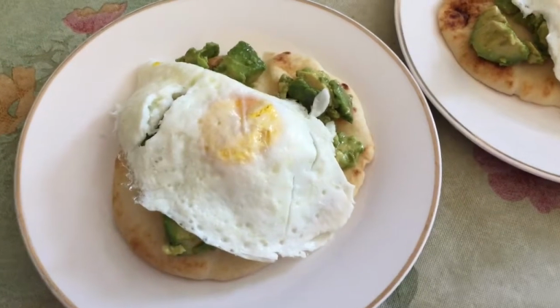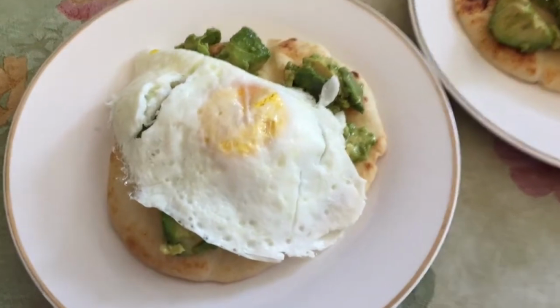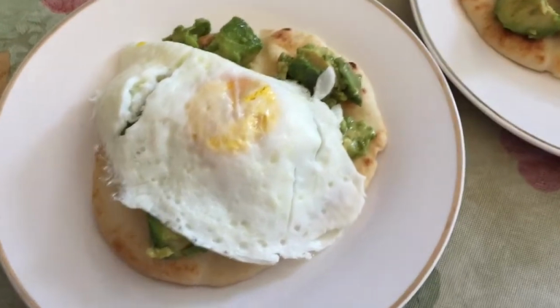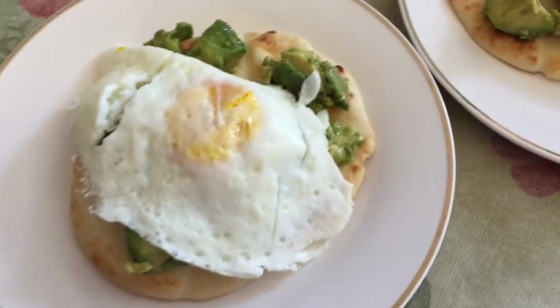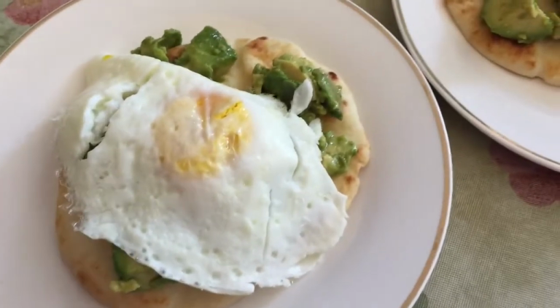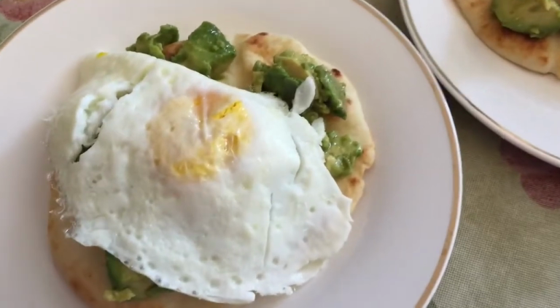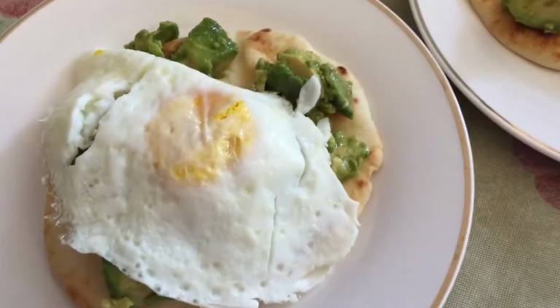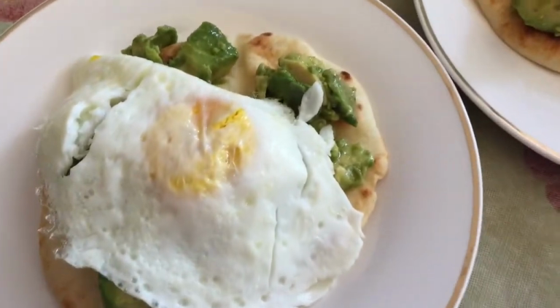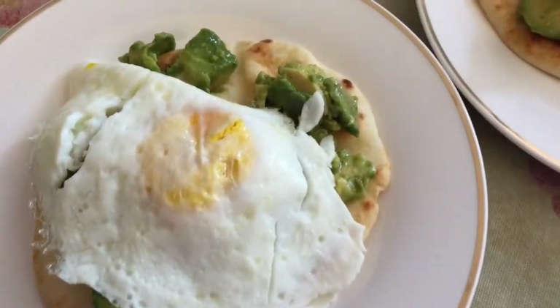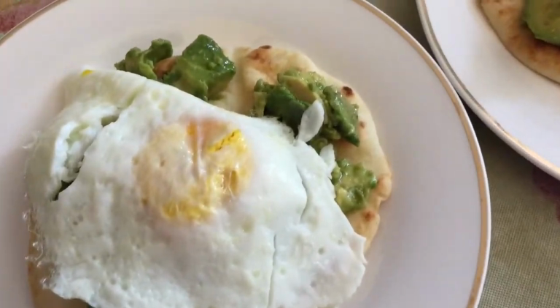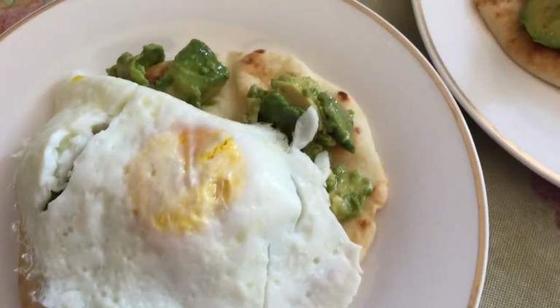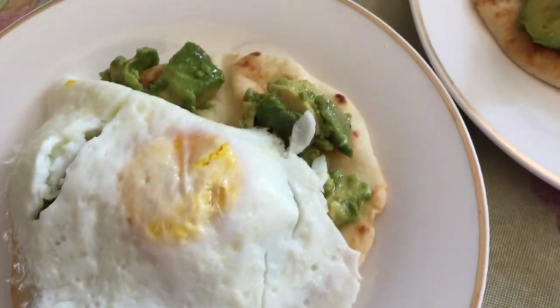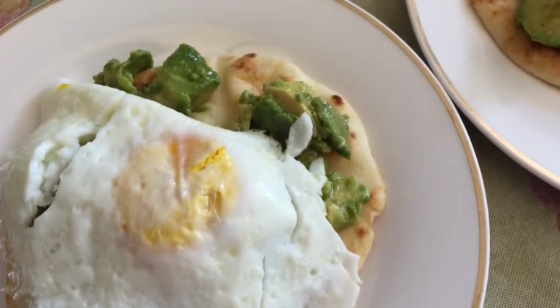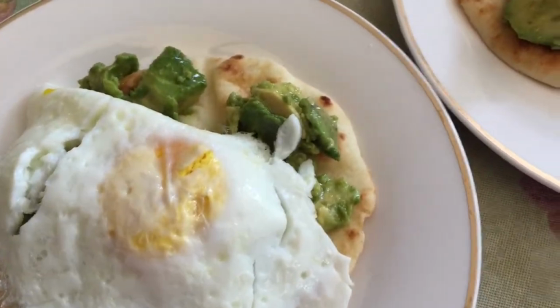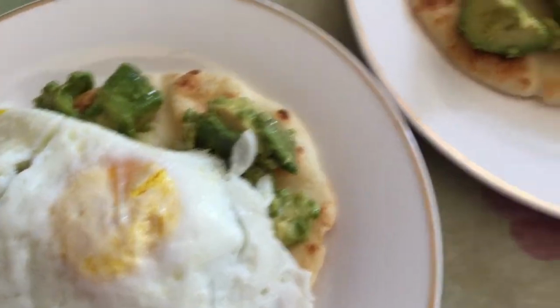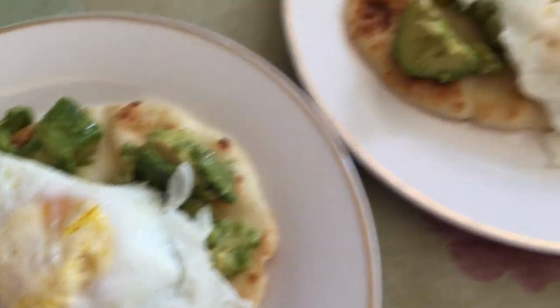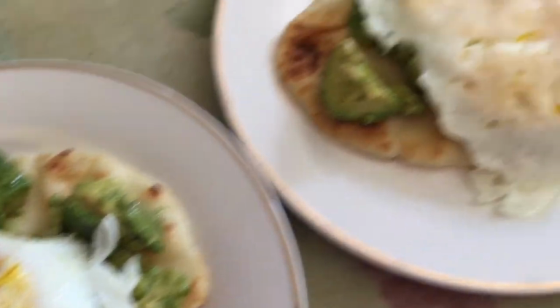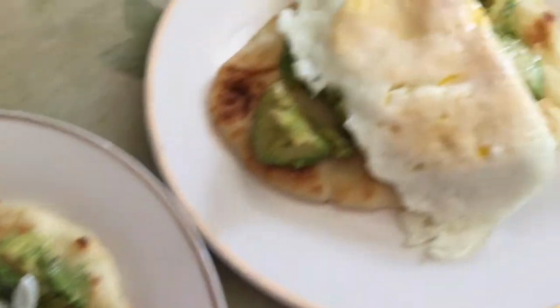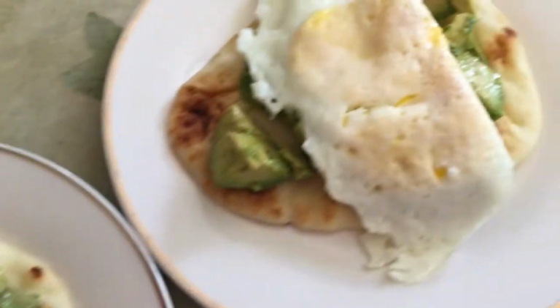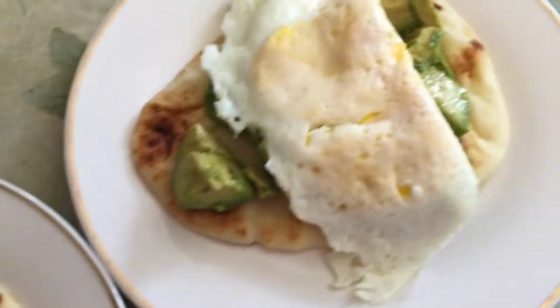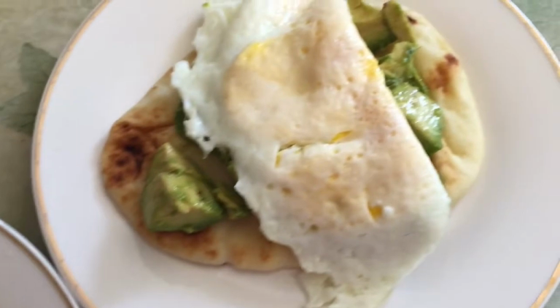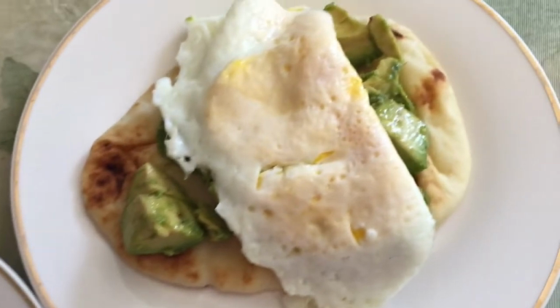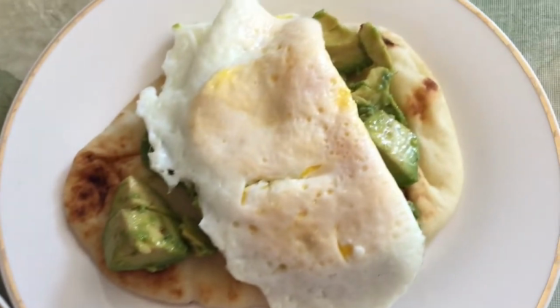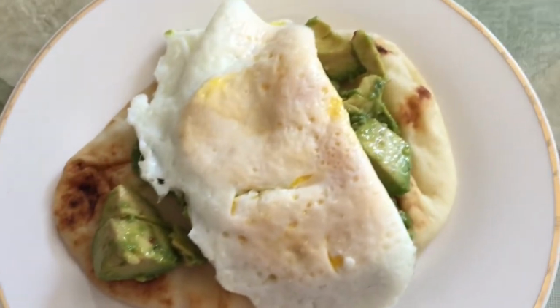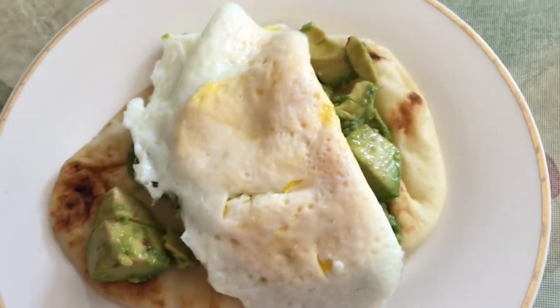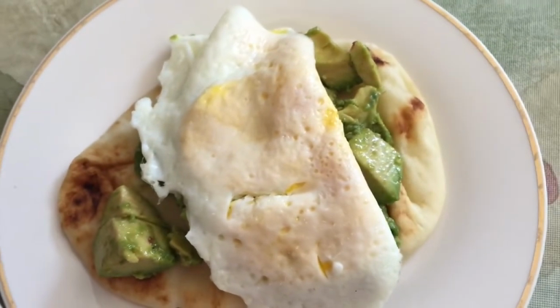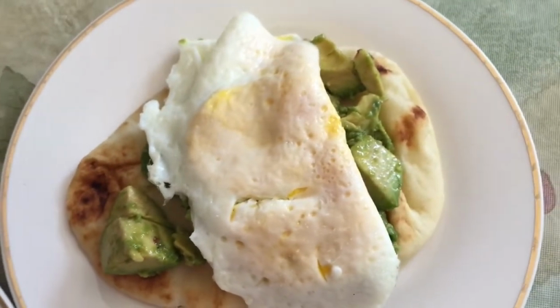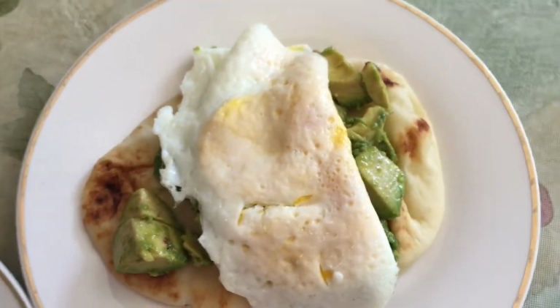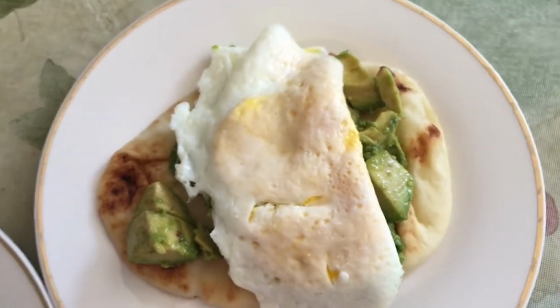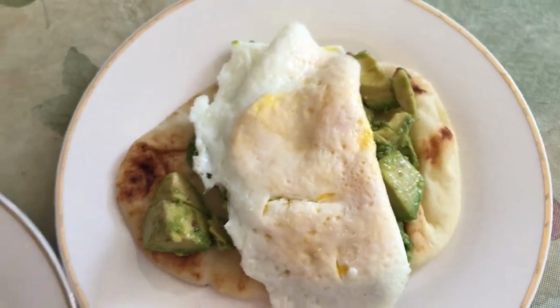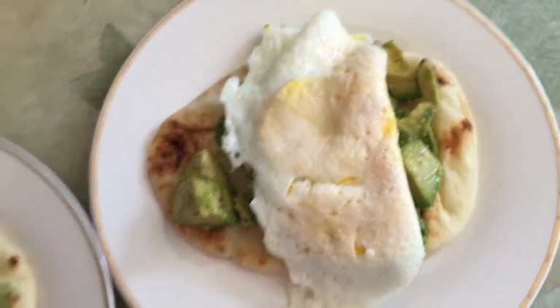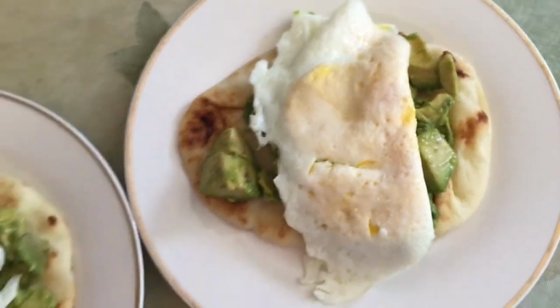Here's the breakfast built — one with an egg over easy and one with a fried egg because I broke the yolk.